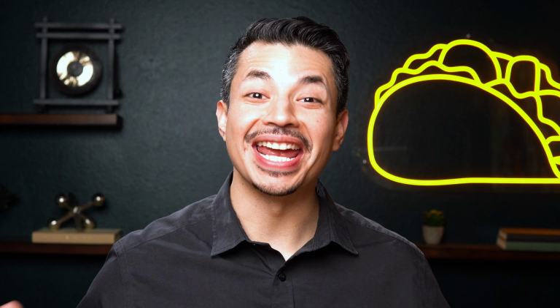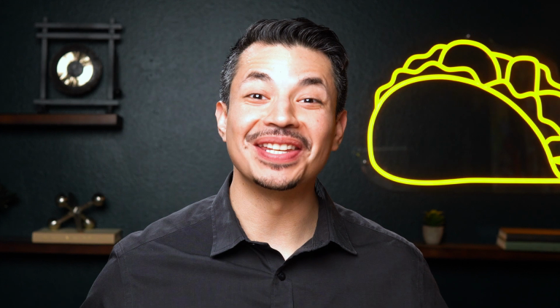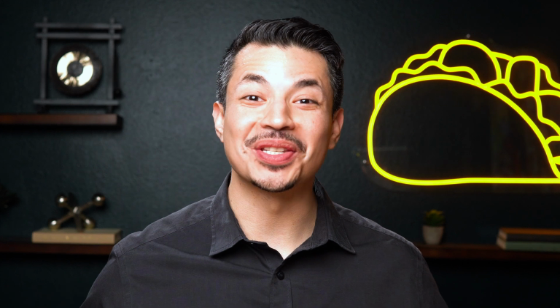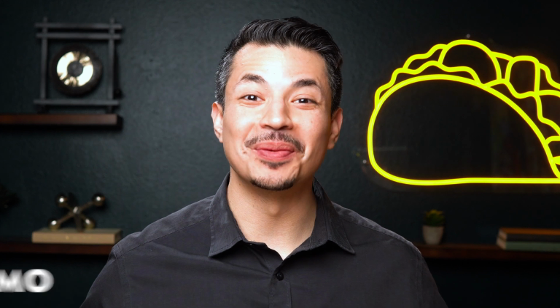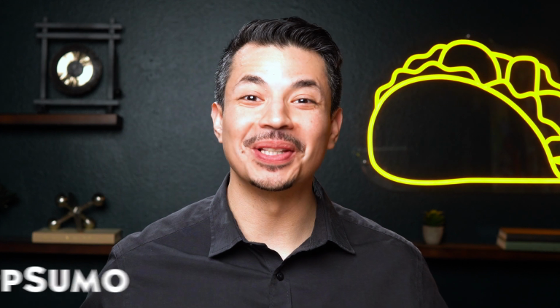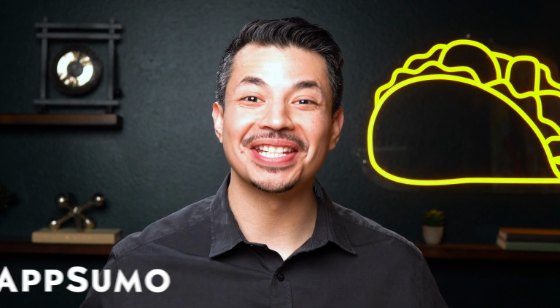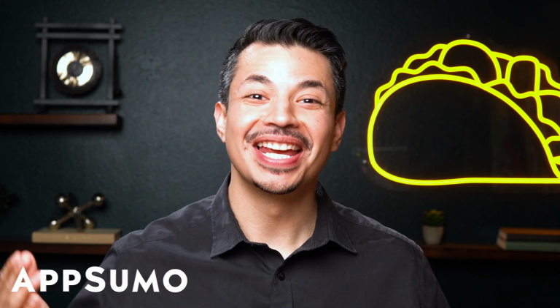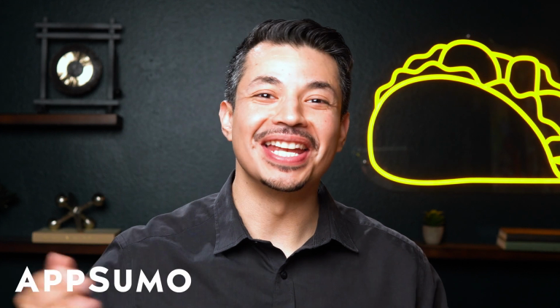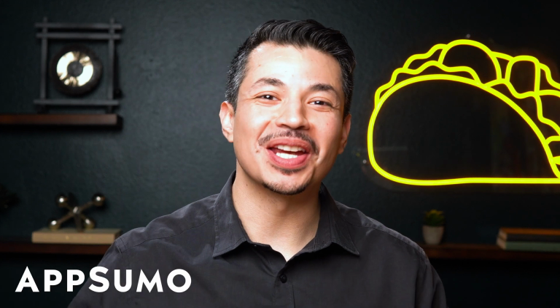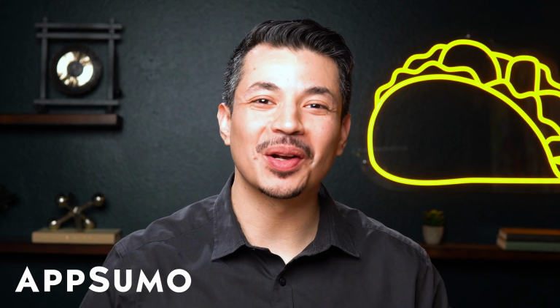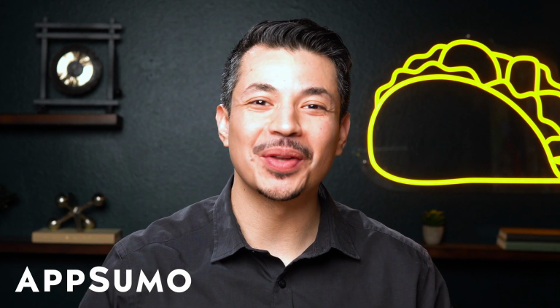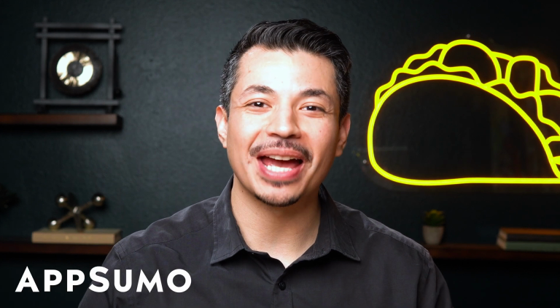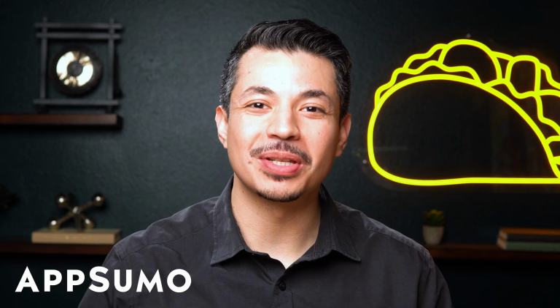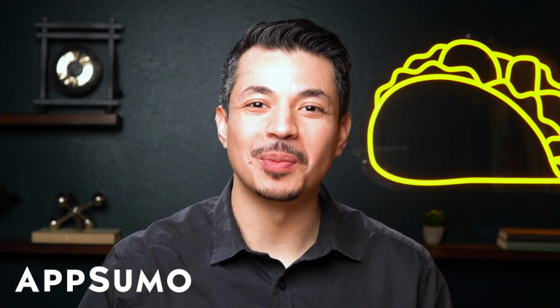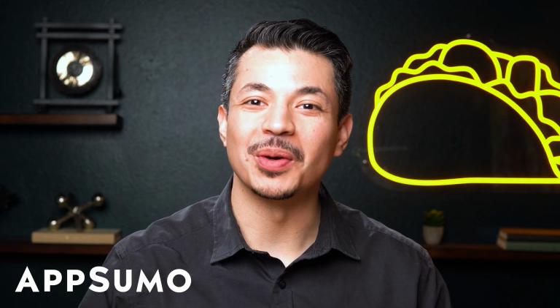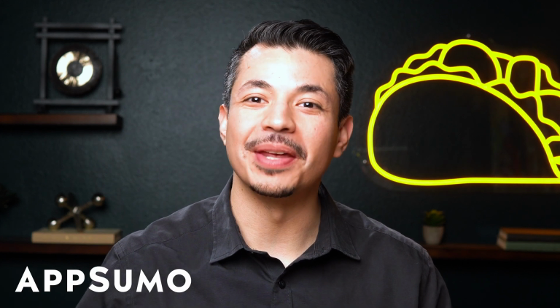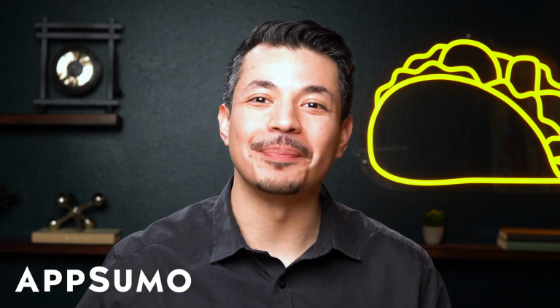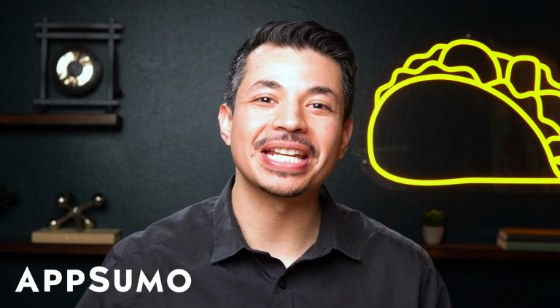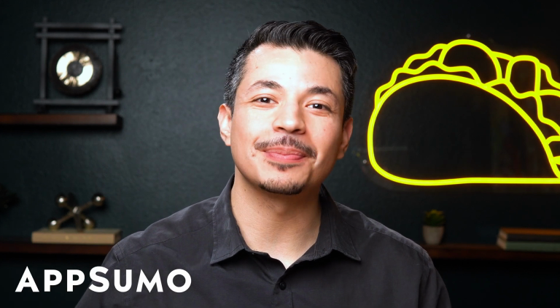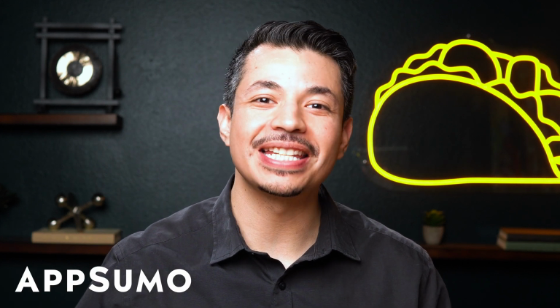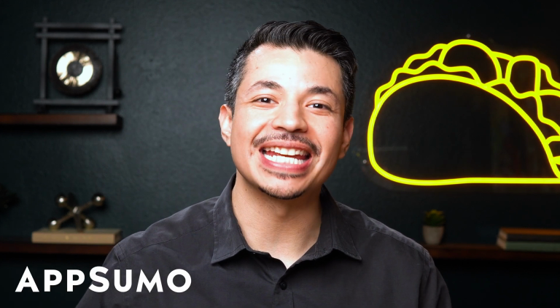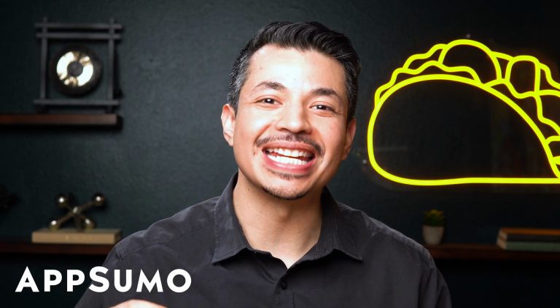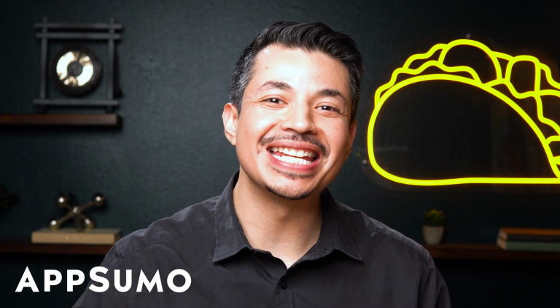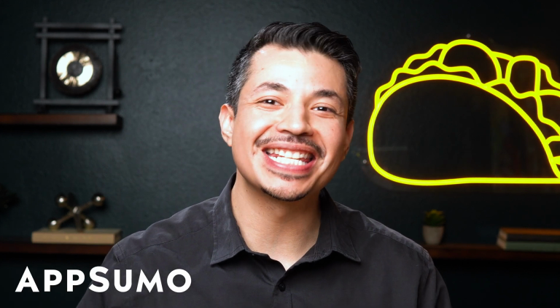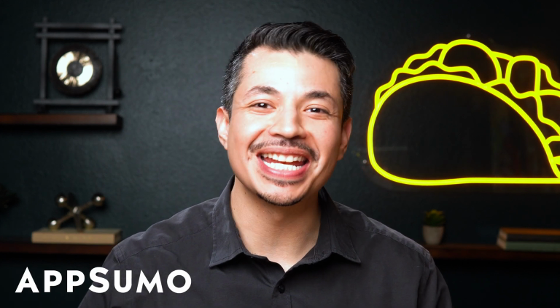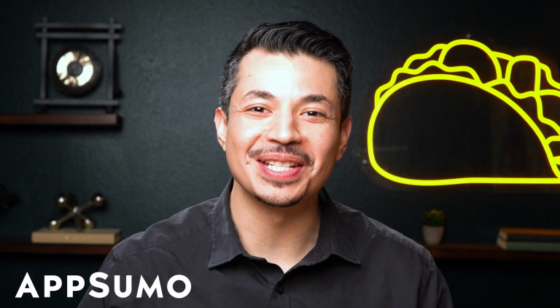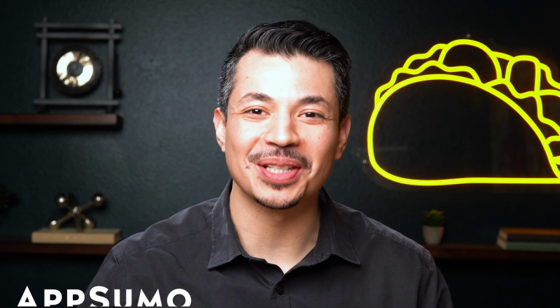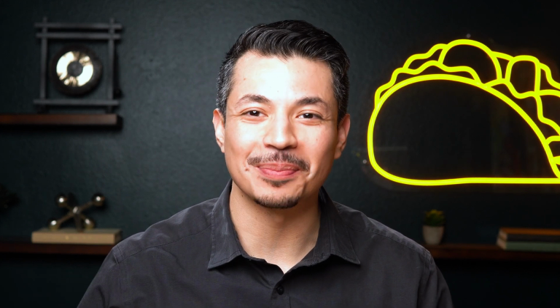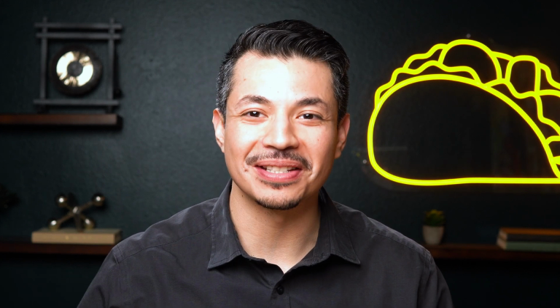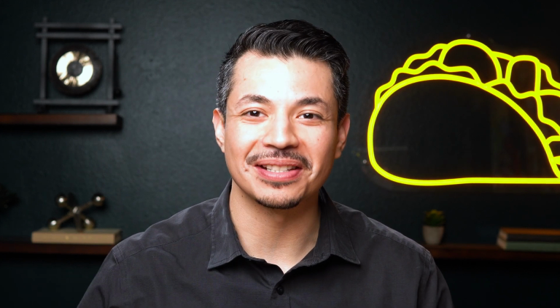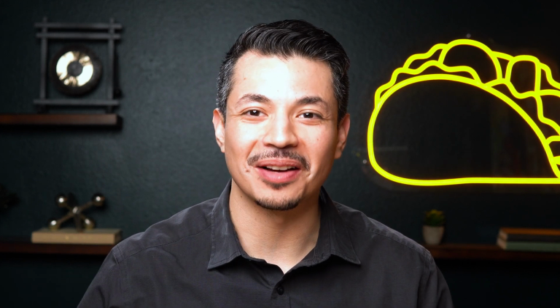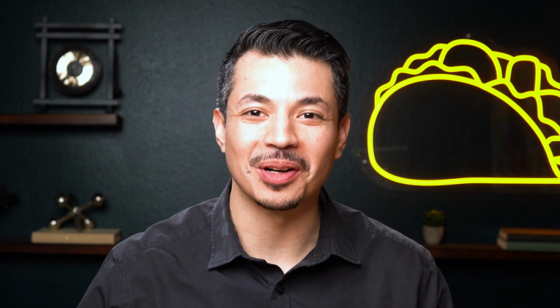Hey there, Sumo-lings! It's Eric with AppSumo, the best place to get insane deals on business software.